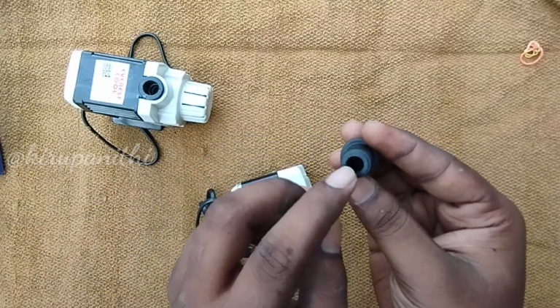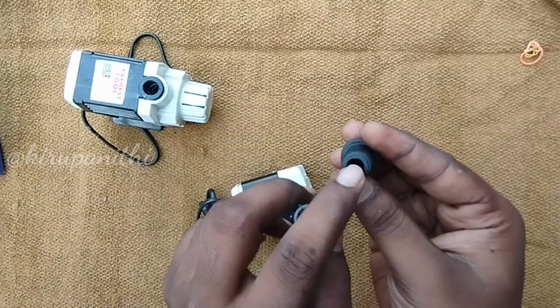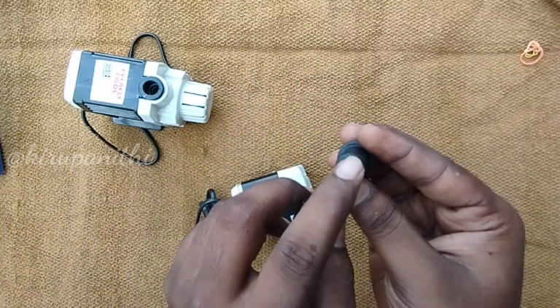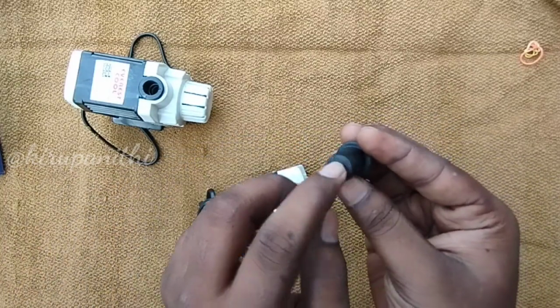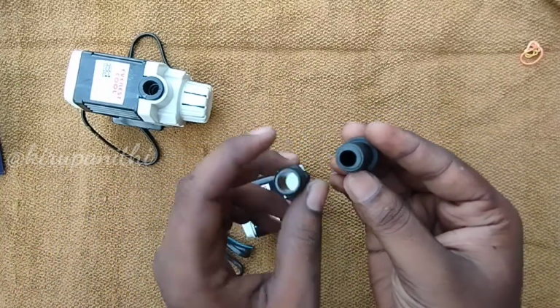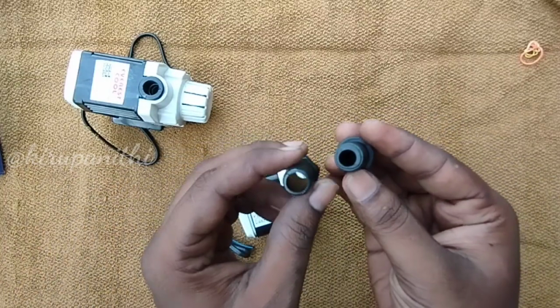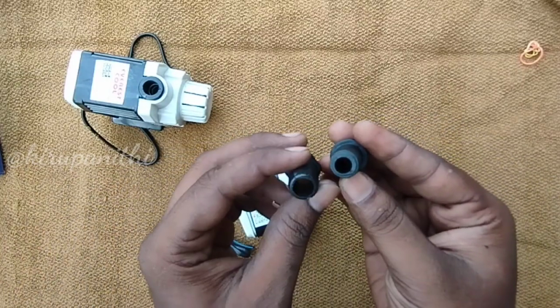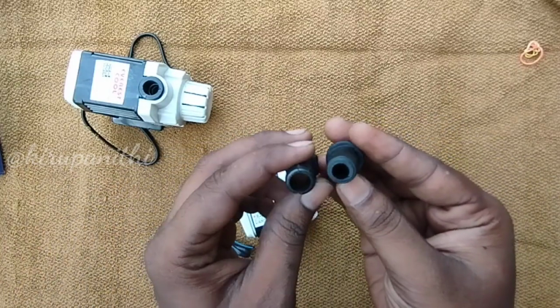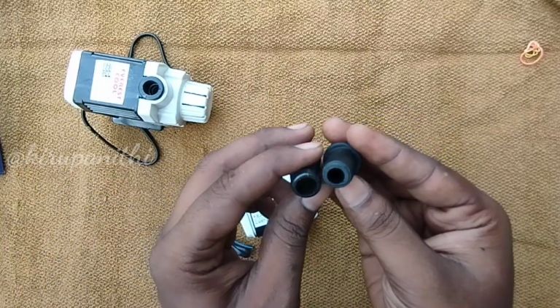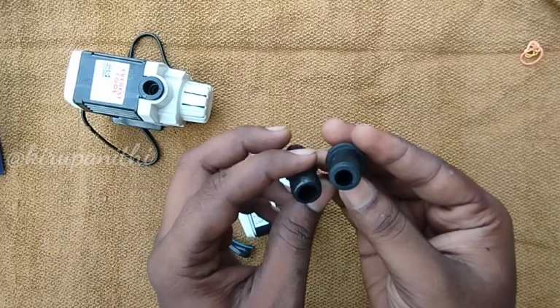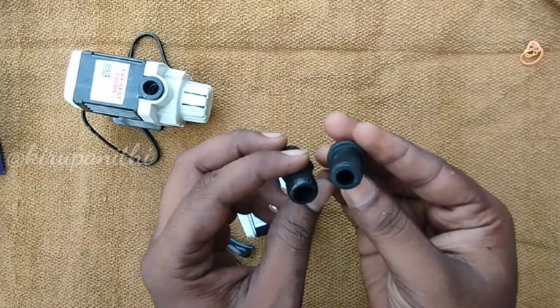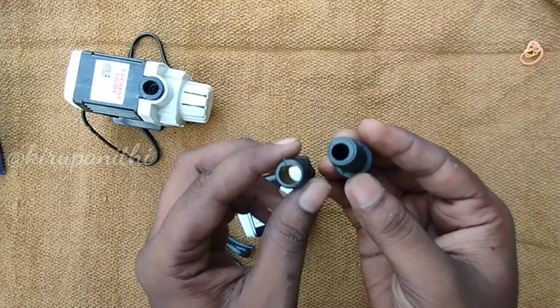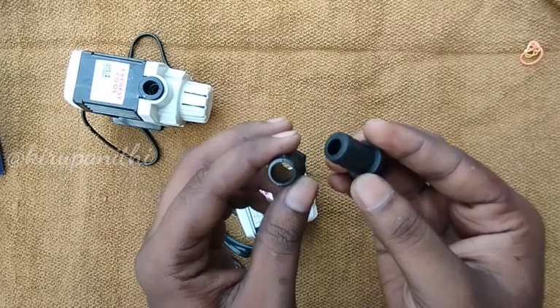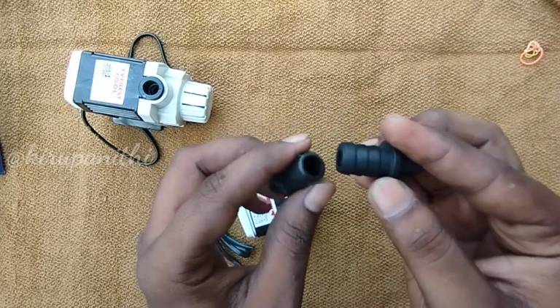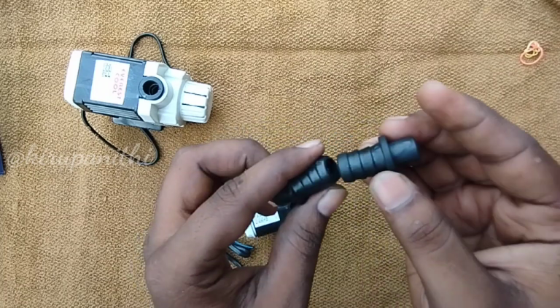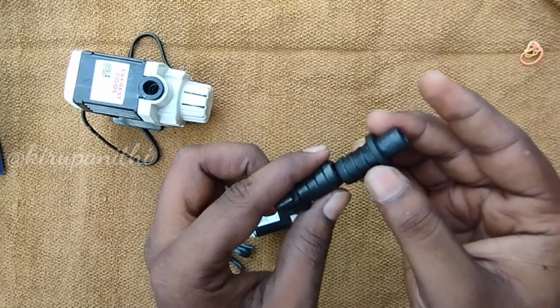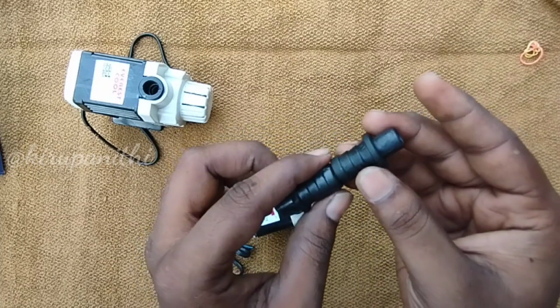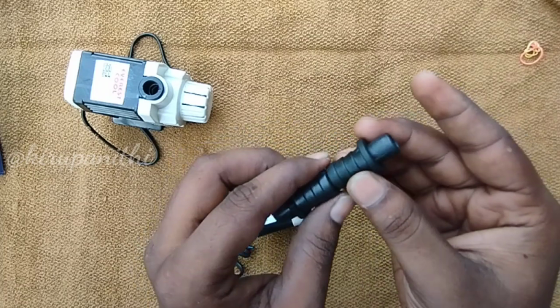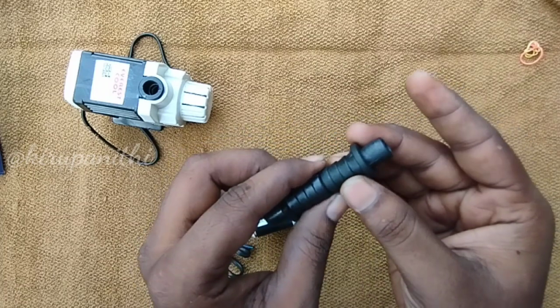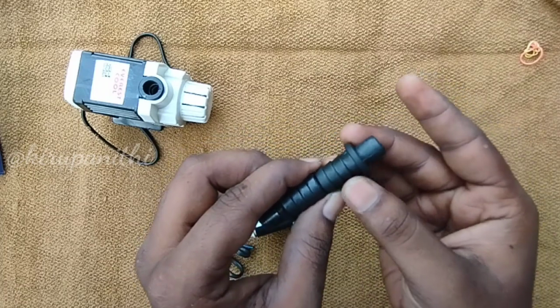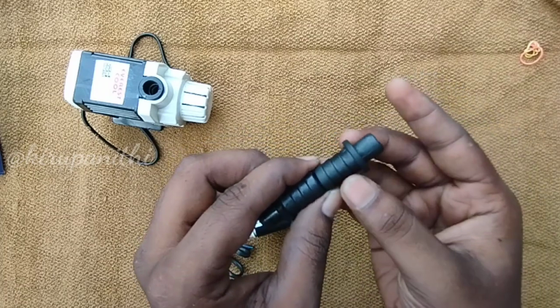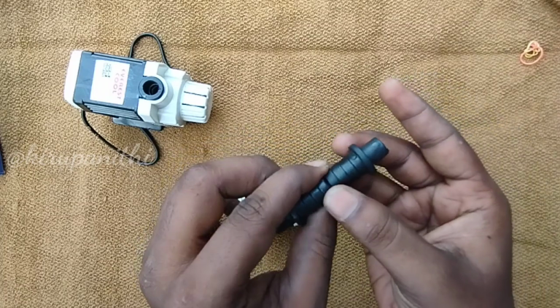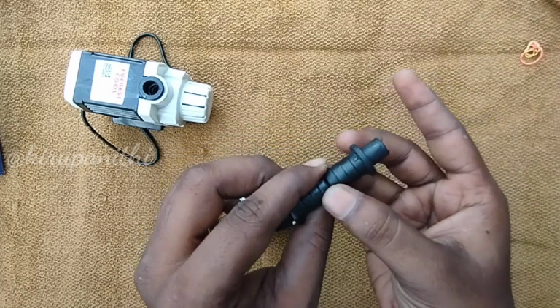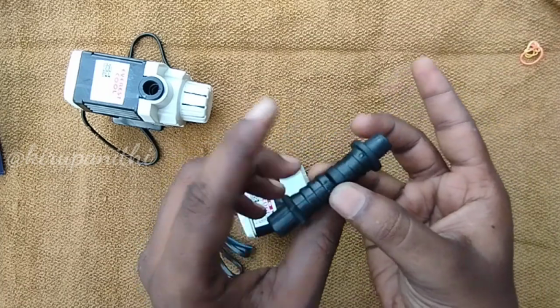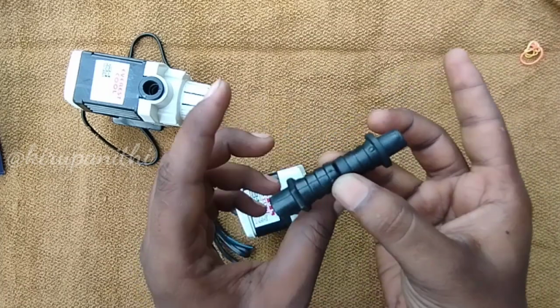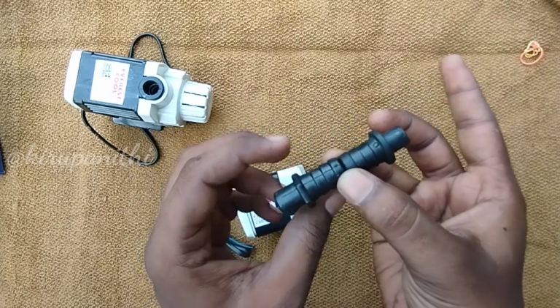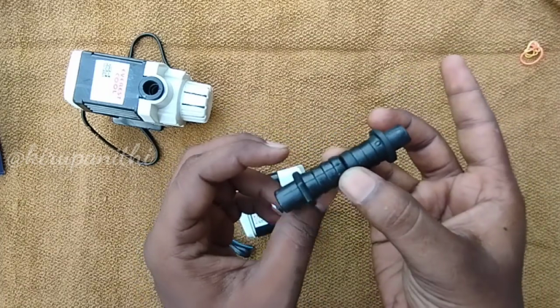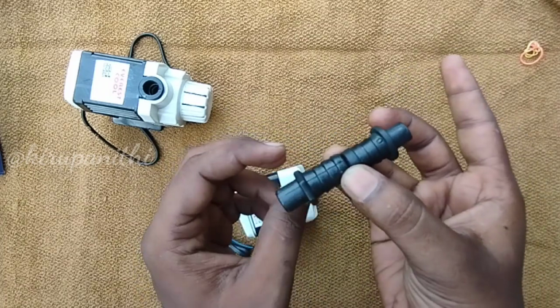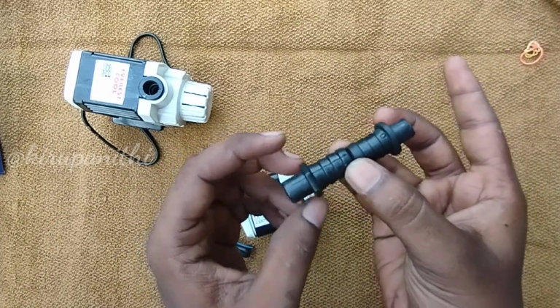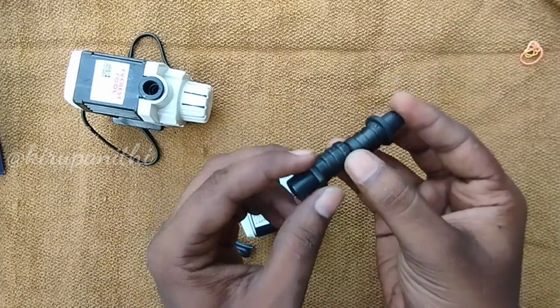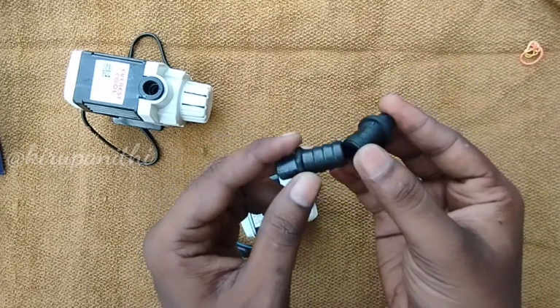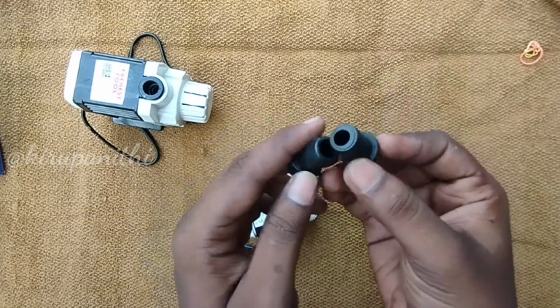If you want to use the pump, for example if you want to use a fountain or aquarium, you will be able to use it.